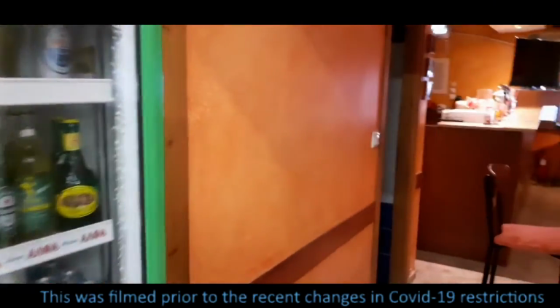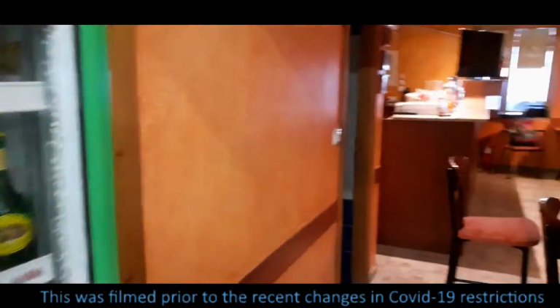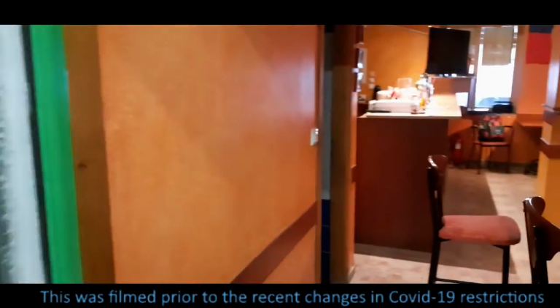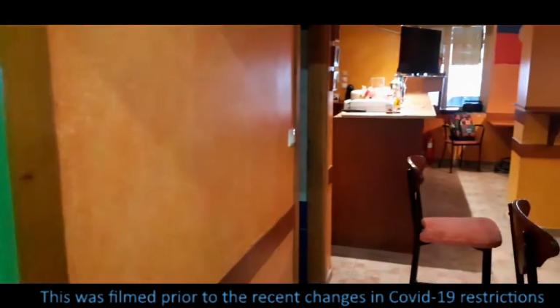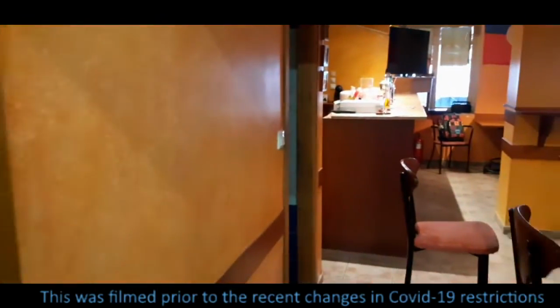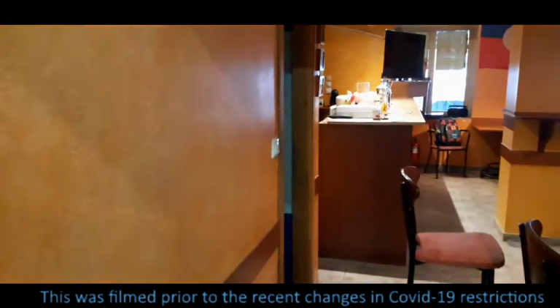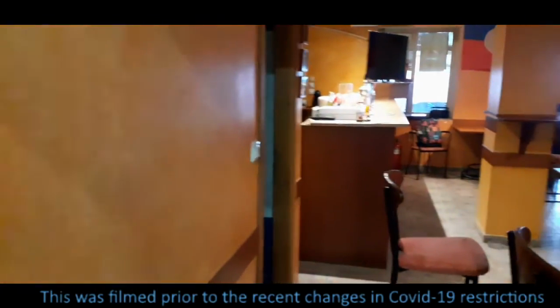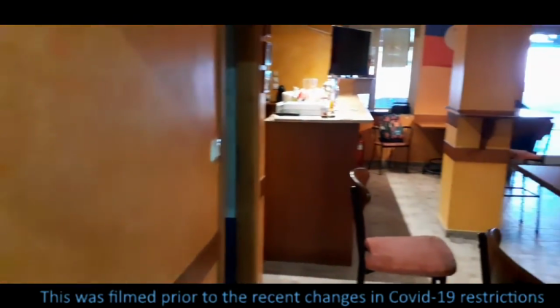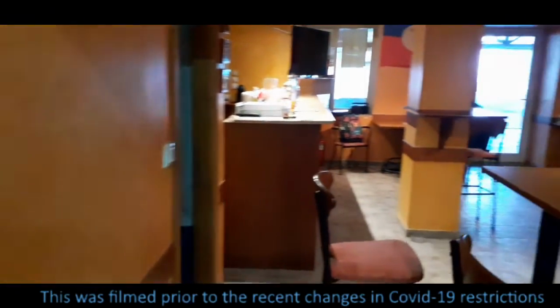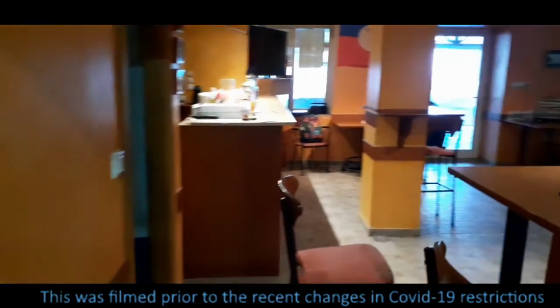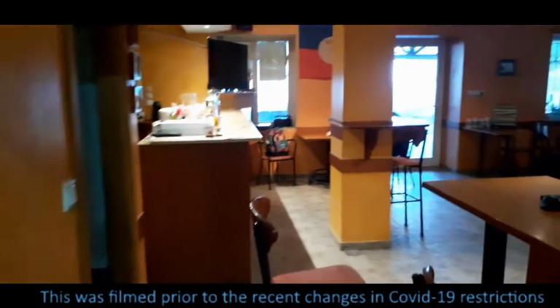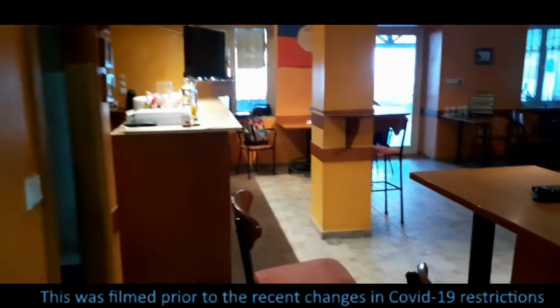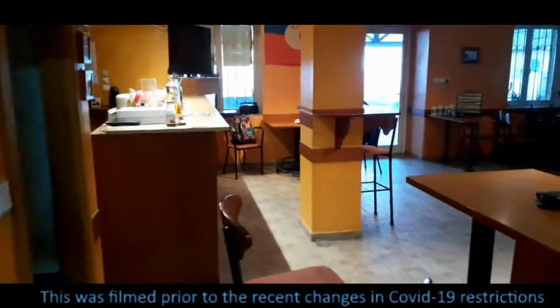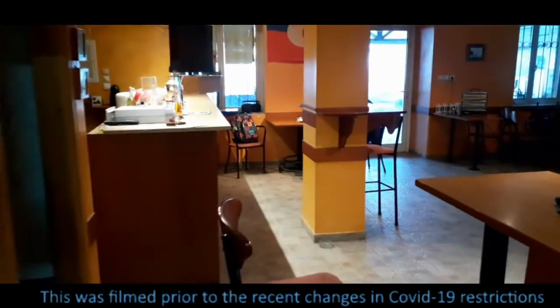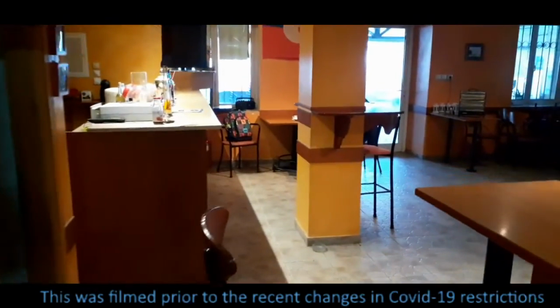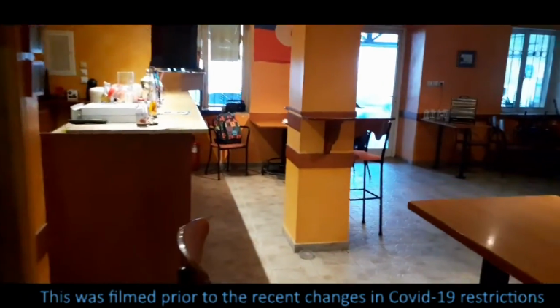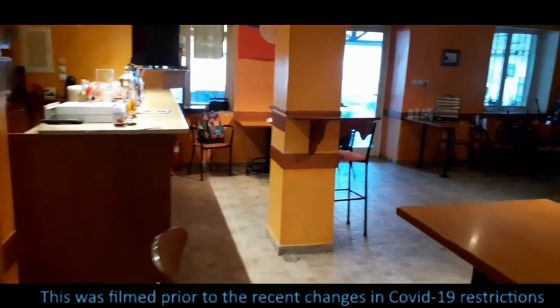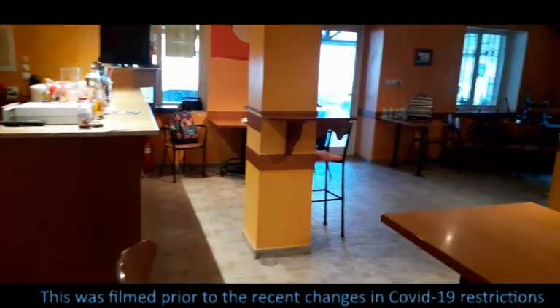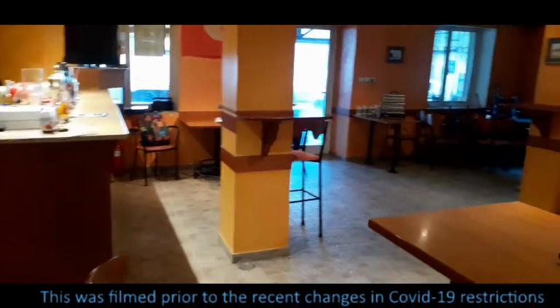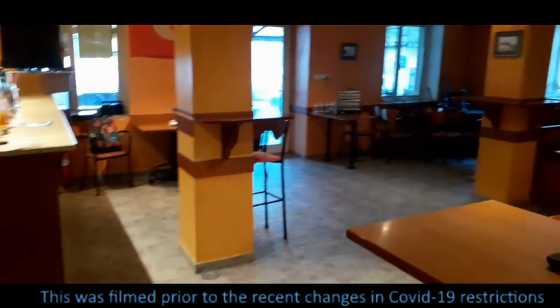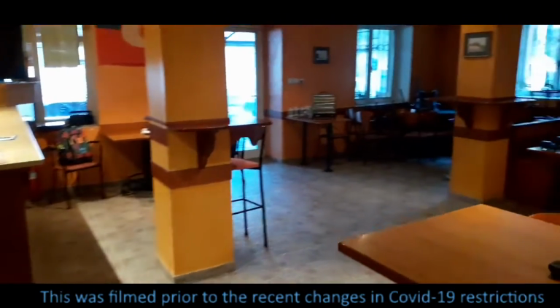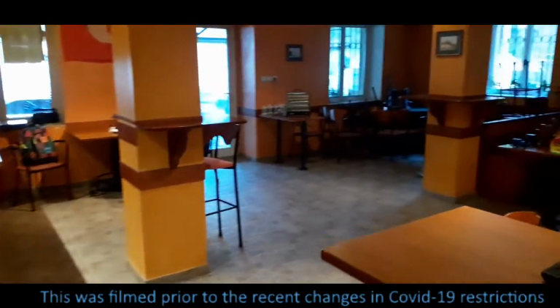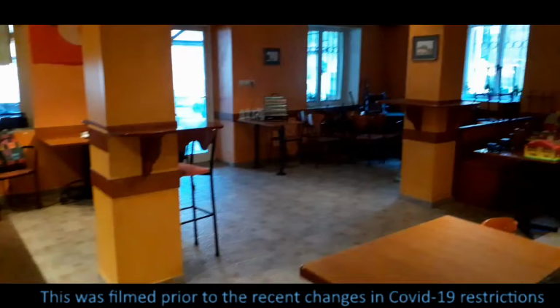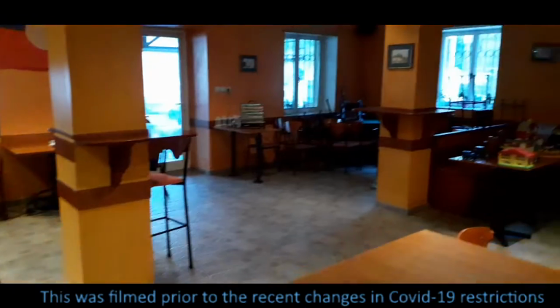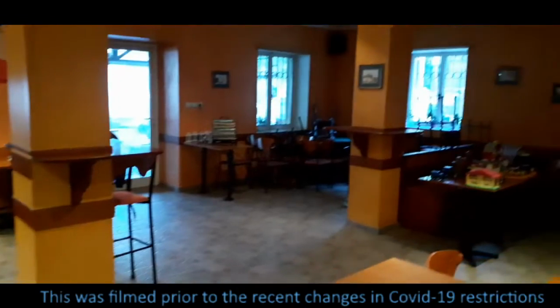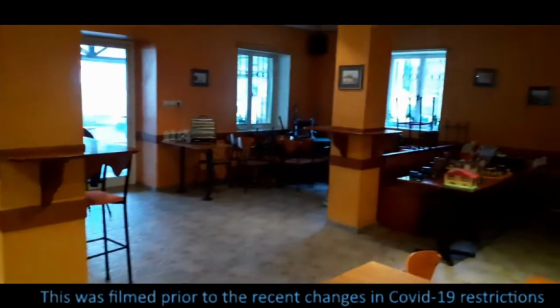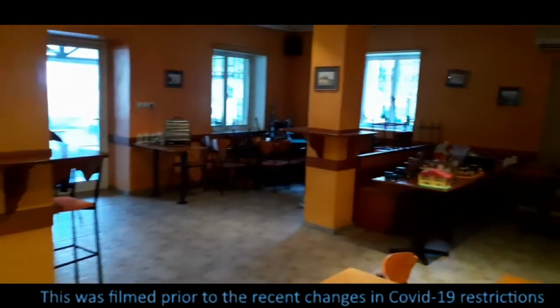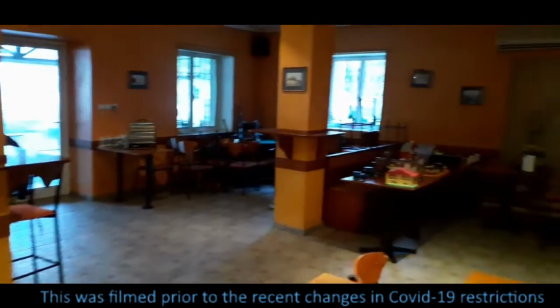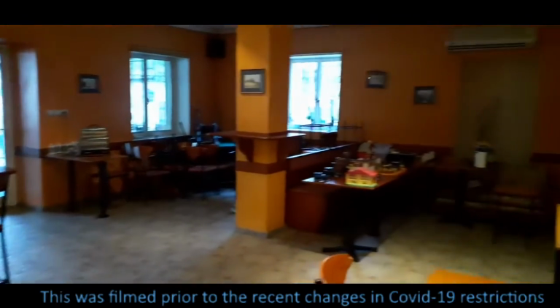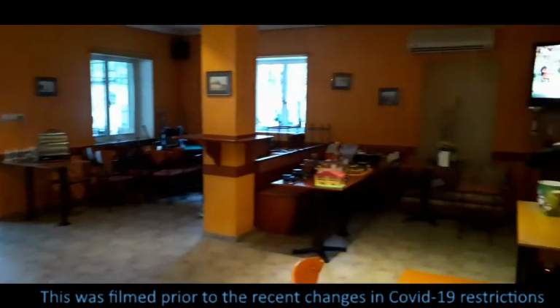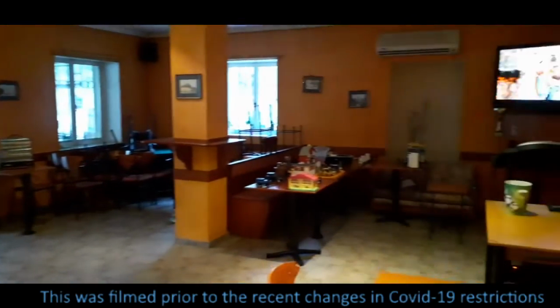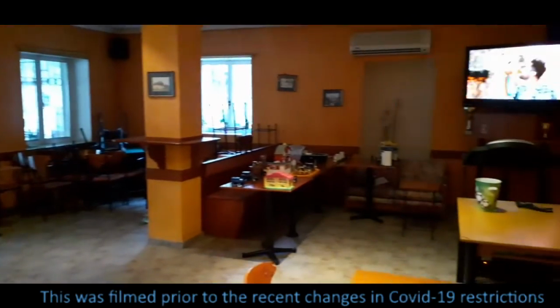This is the bar area, which is currently closed, but will hopefully be able to open up soon.